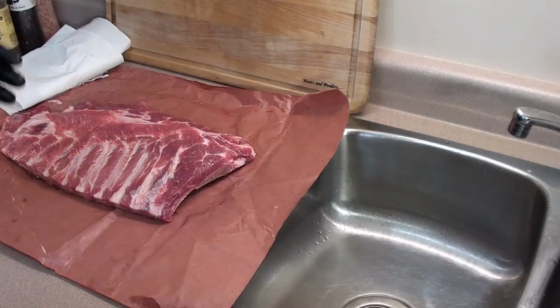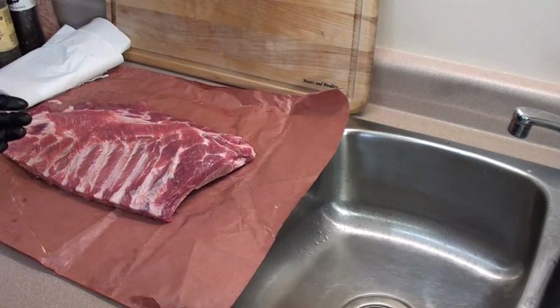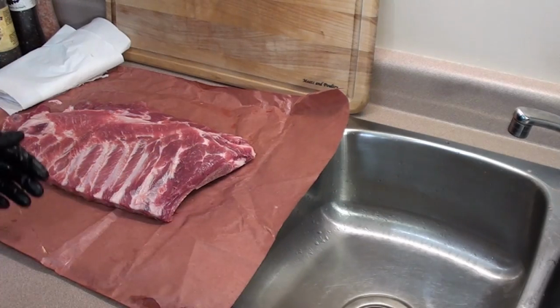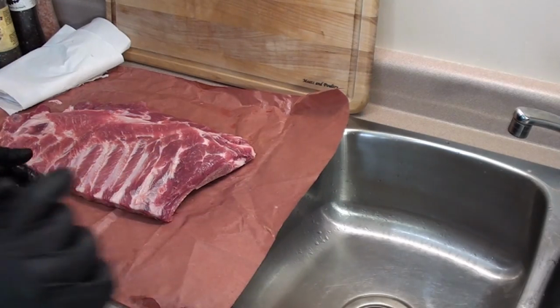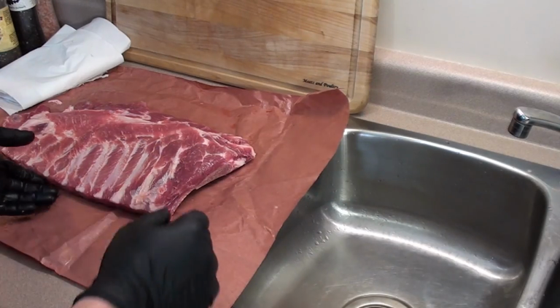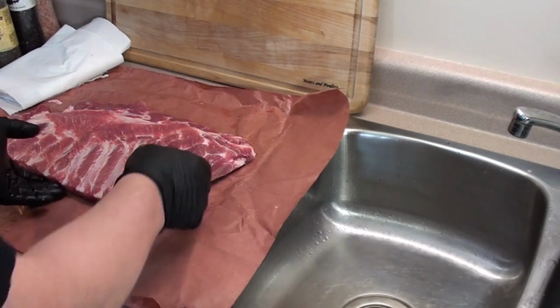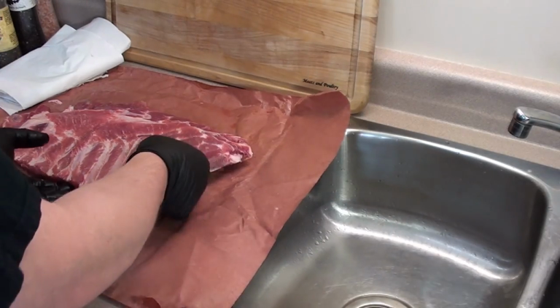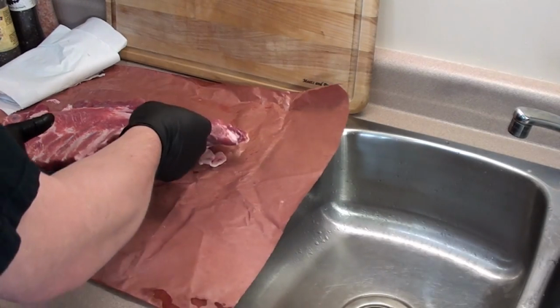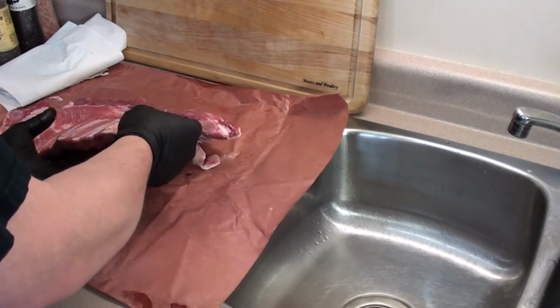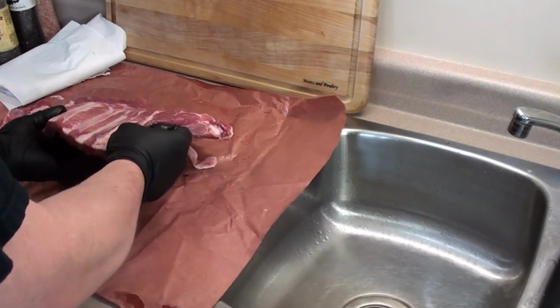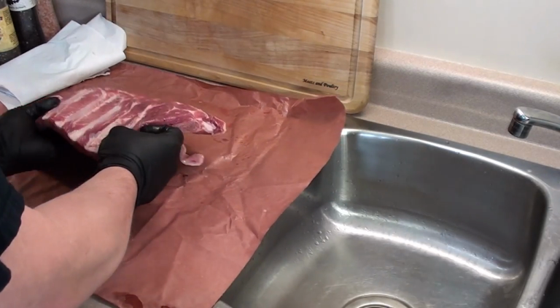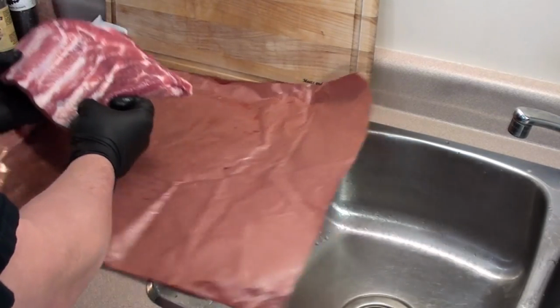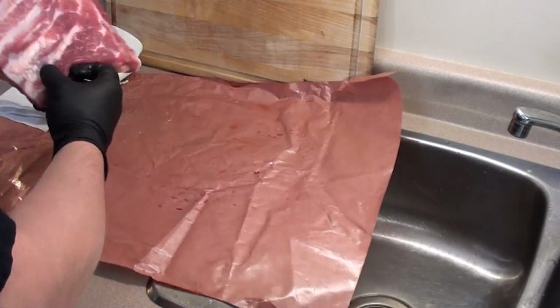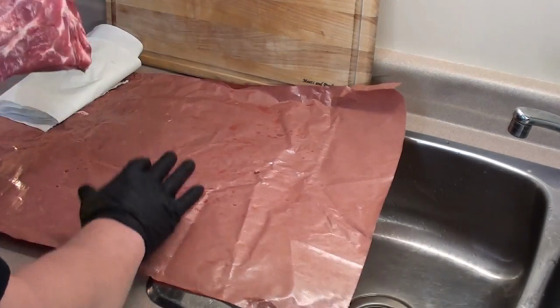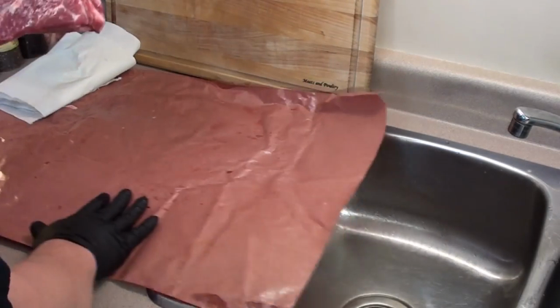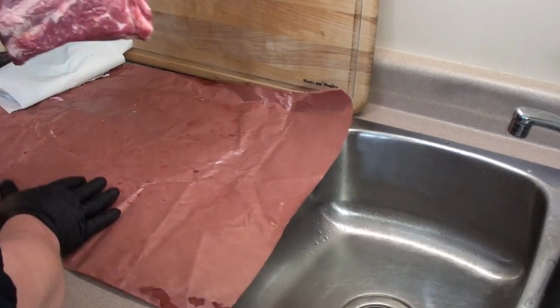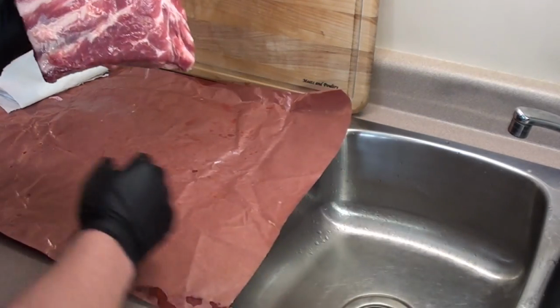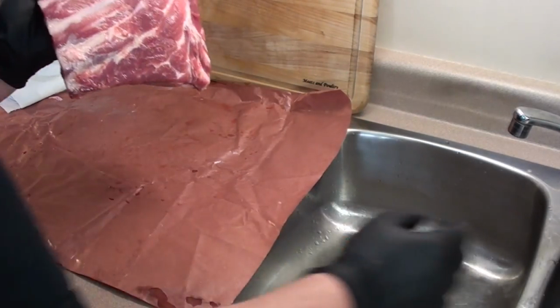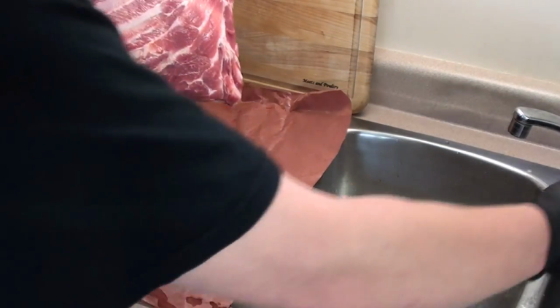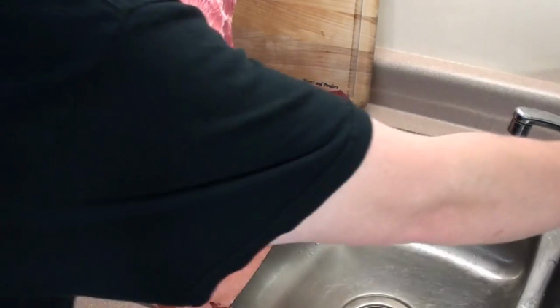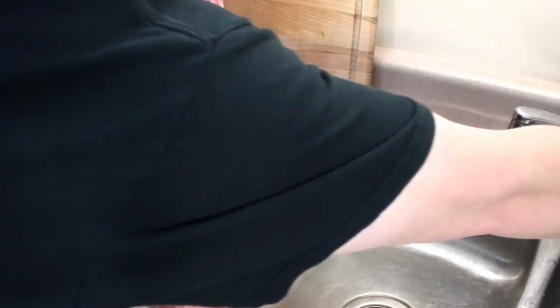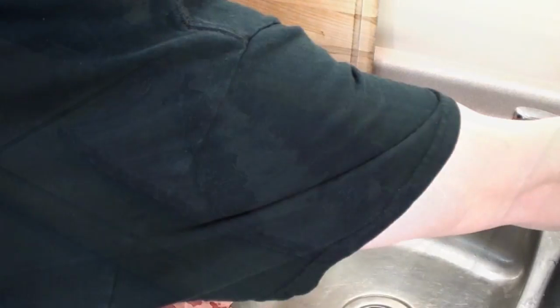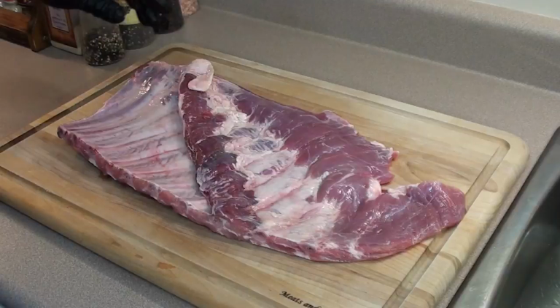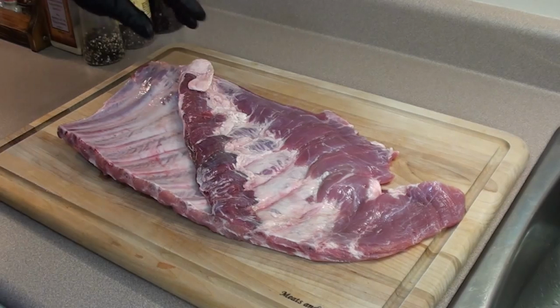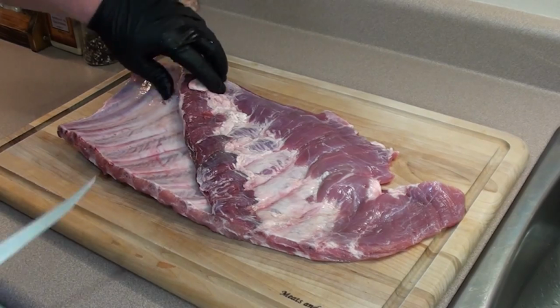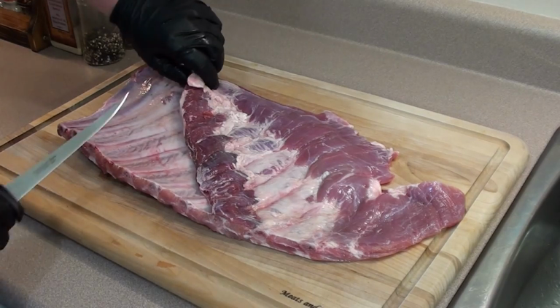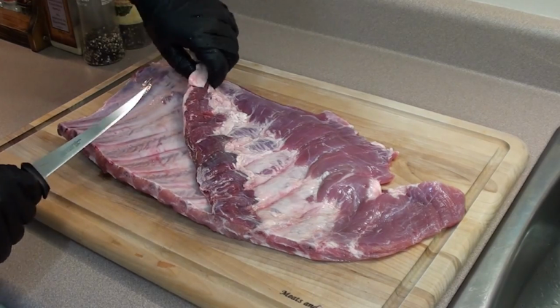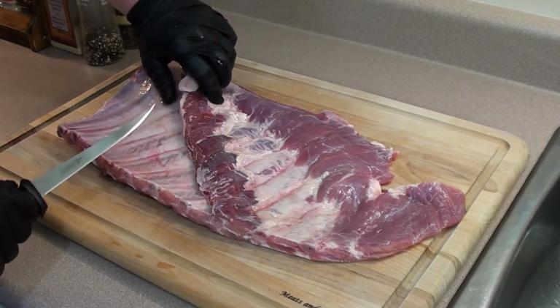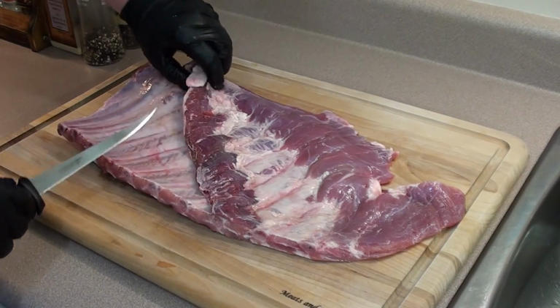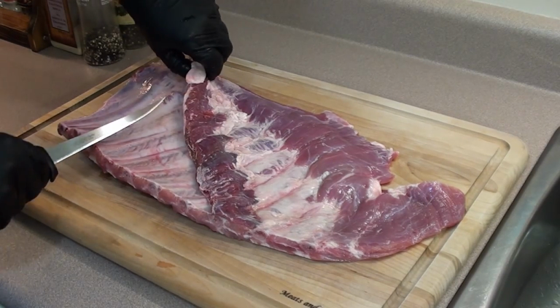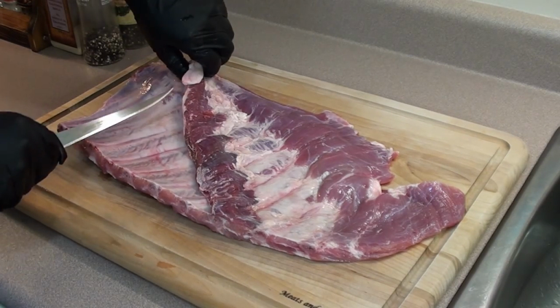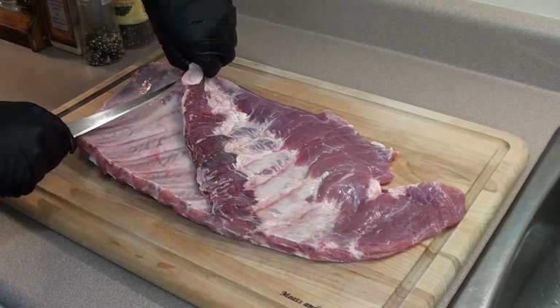Start with a fresh rack of ribs, give it a rinse under some cold water, and pat it dry with paper towel. Then go in and skin and trim the ribs.